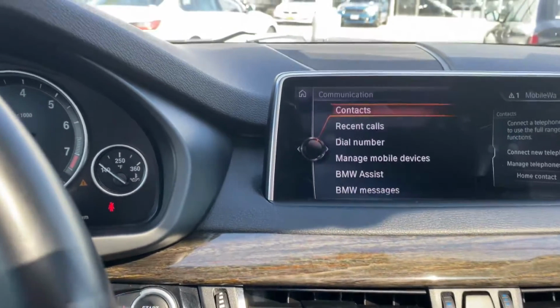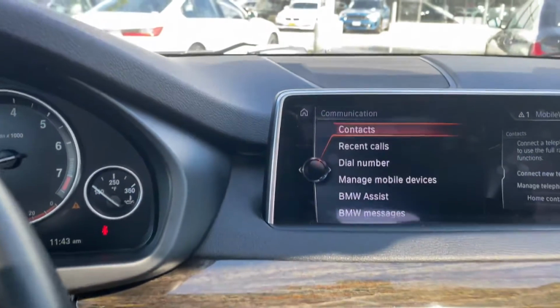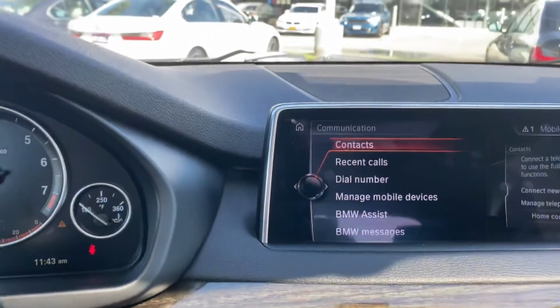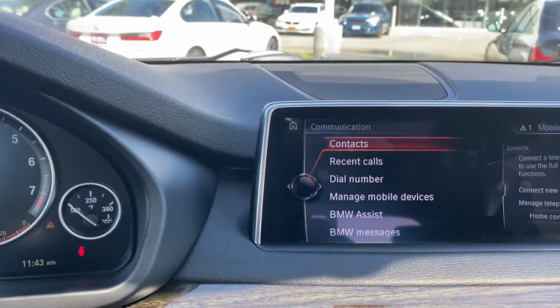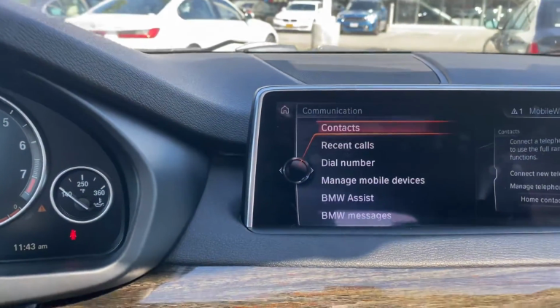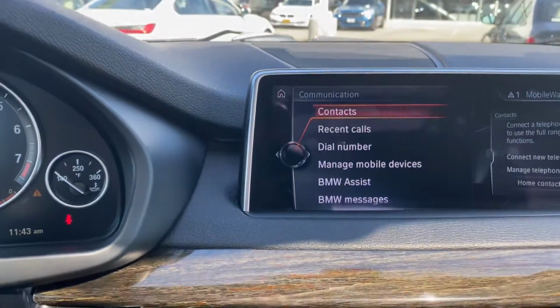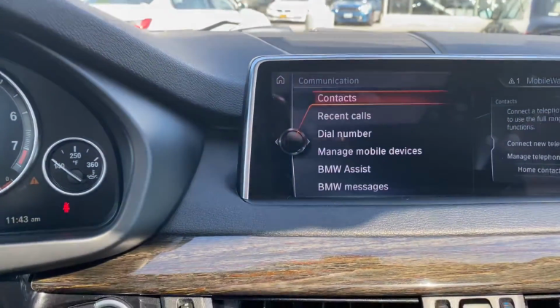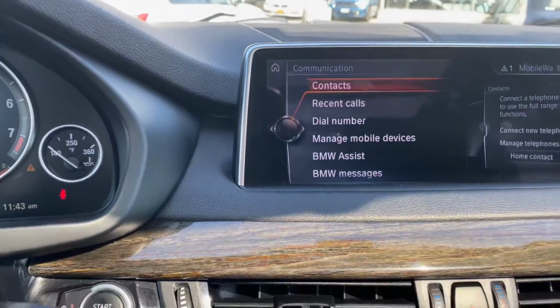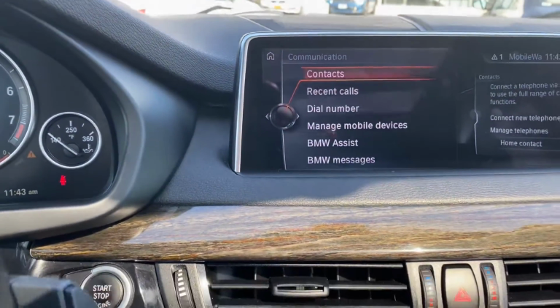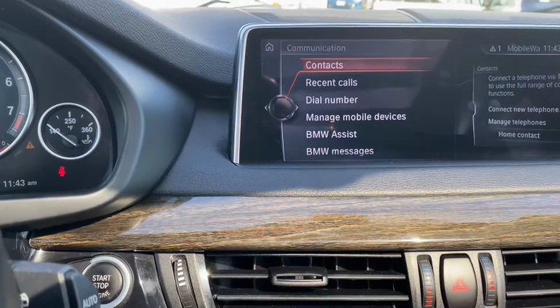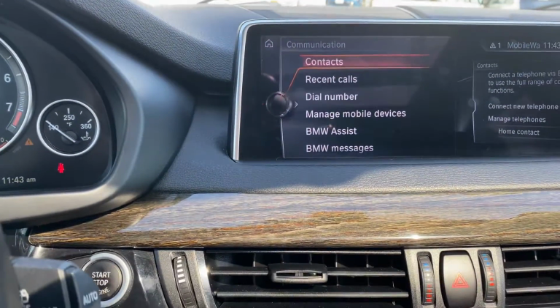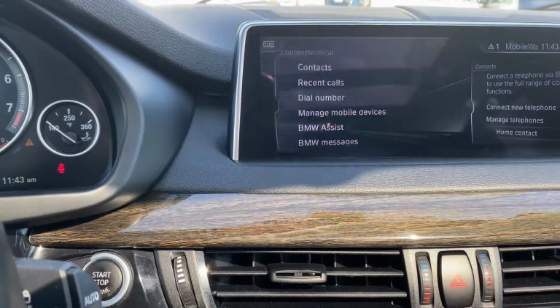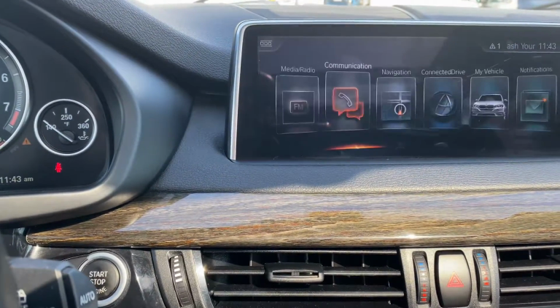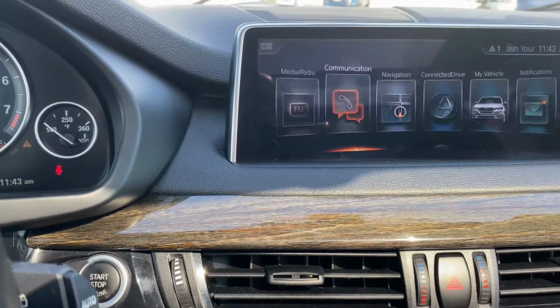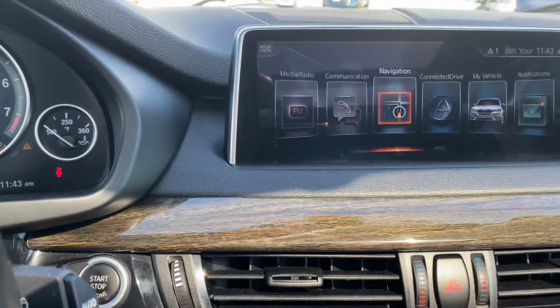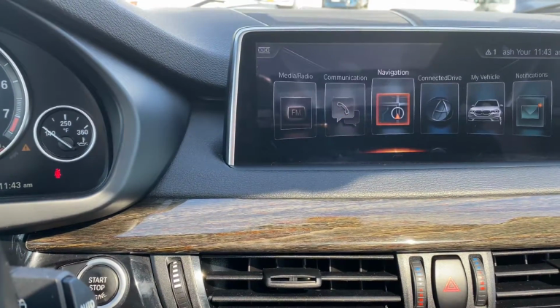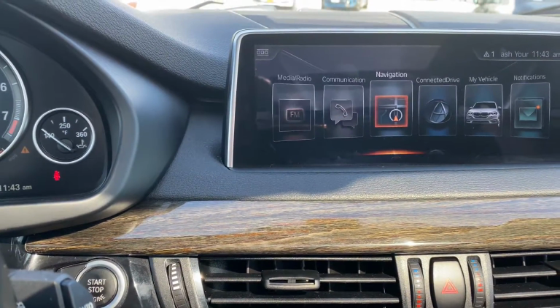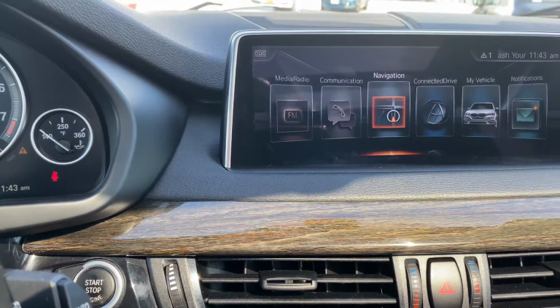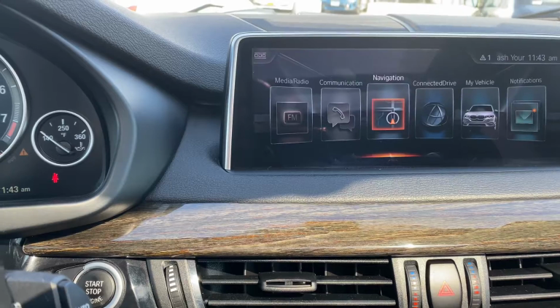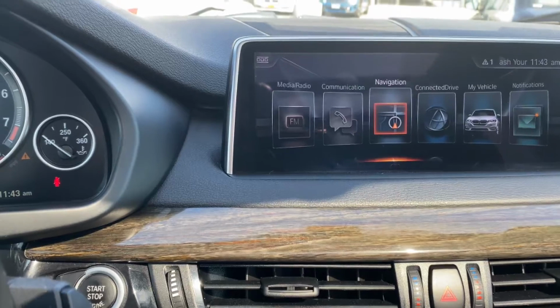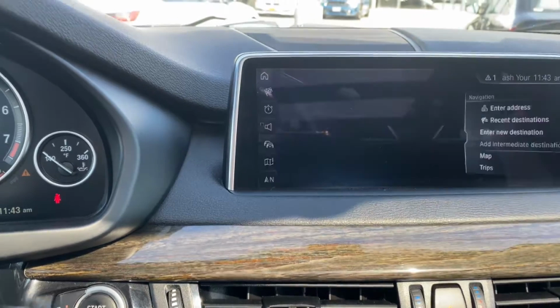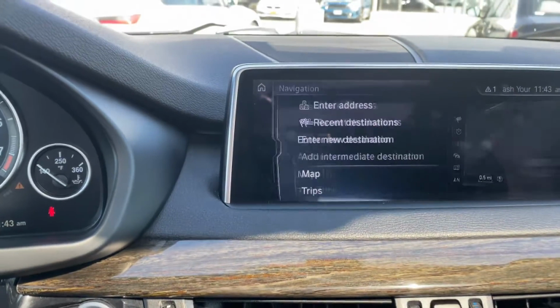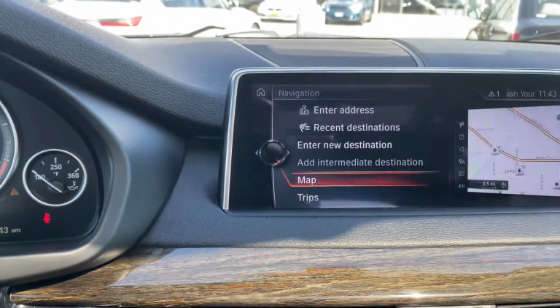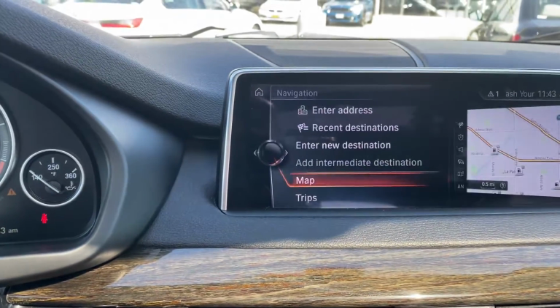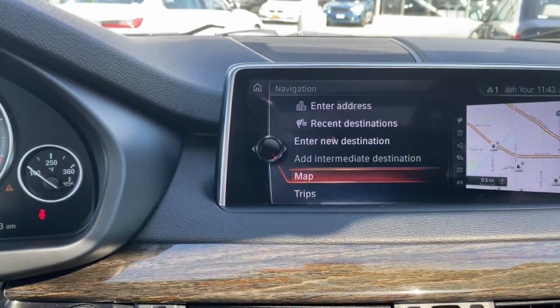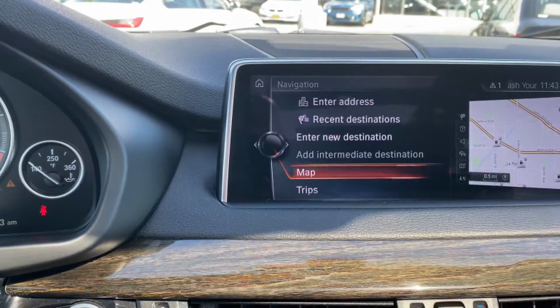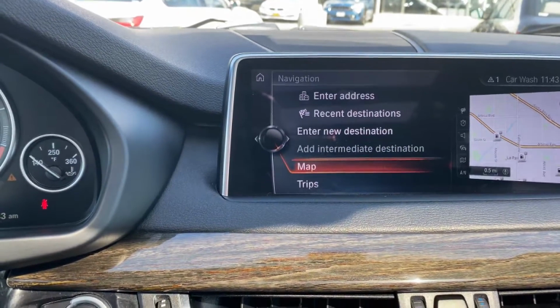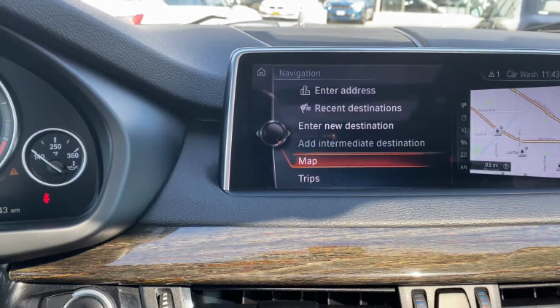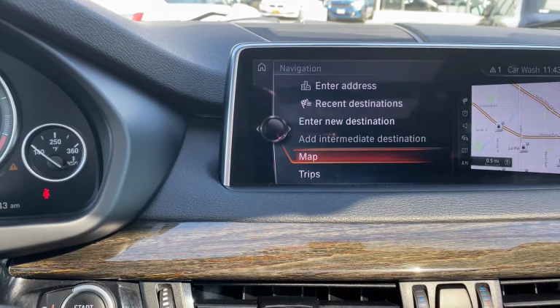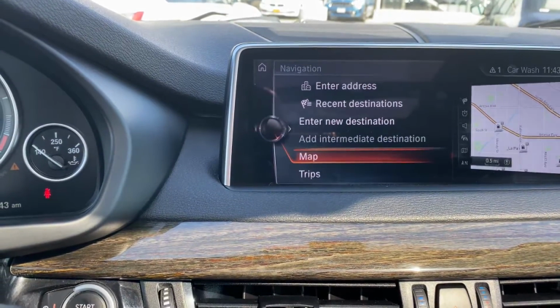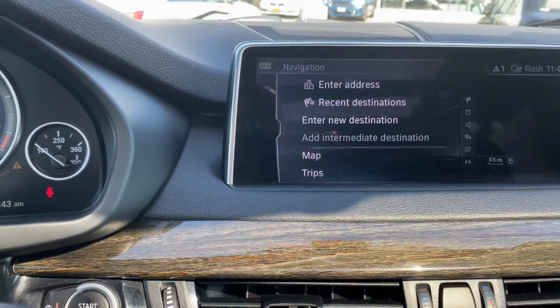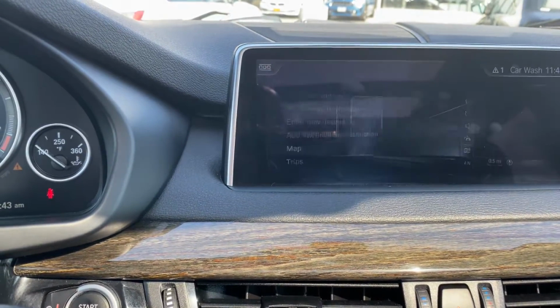You can program your phone here via Bluetooth. Navigation is live traffic, no extra charge.